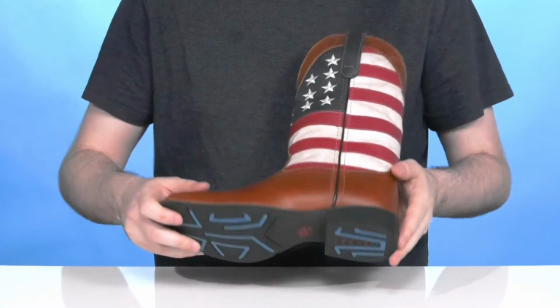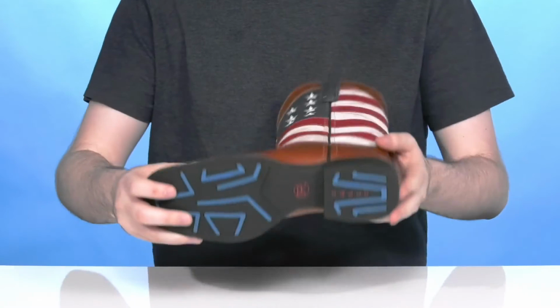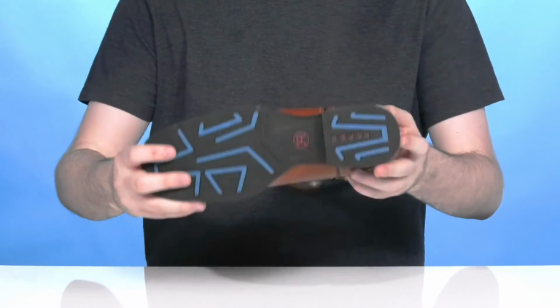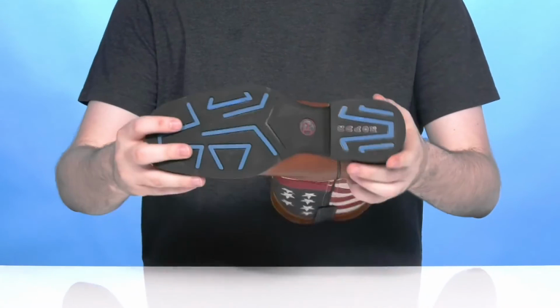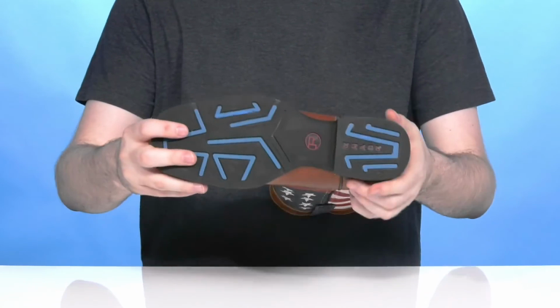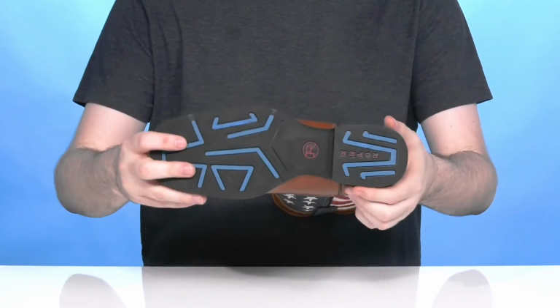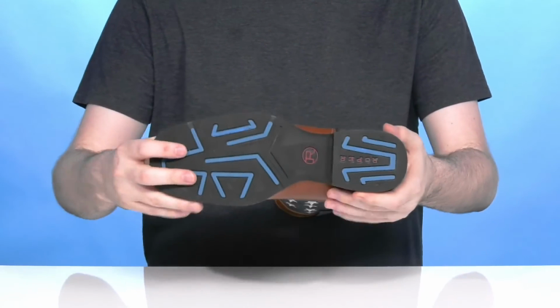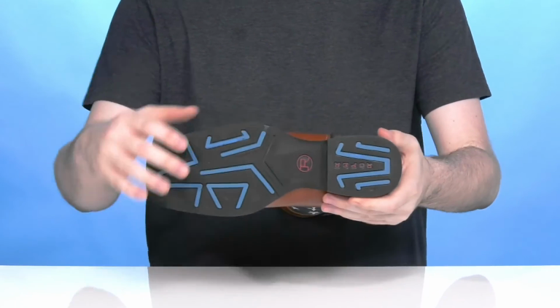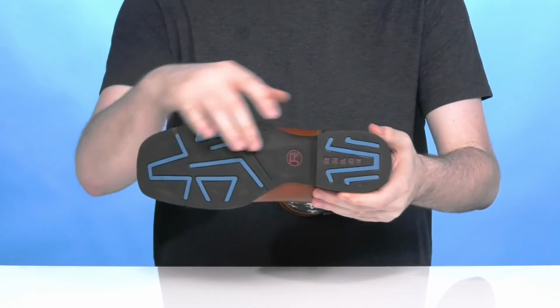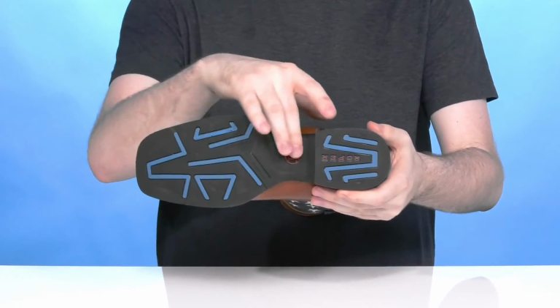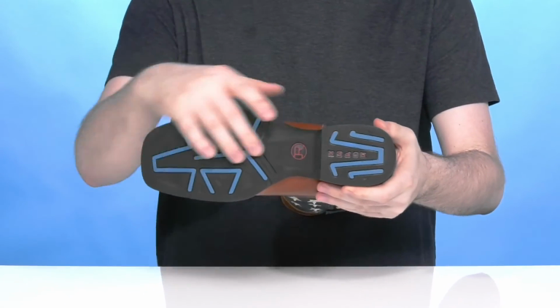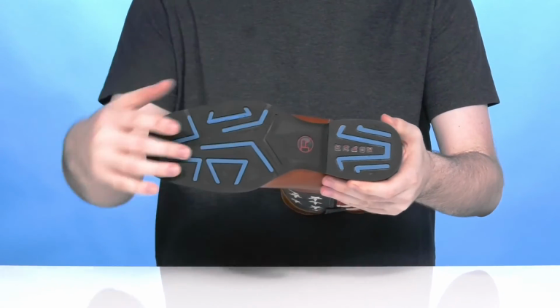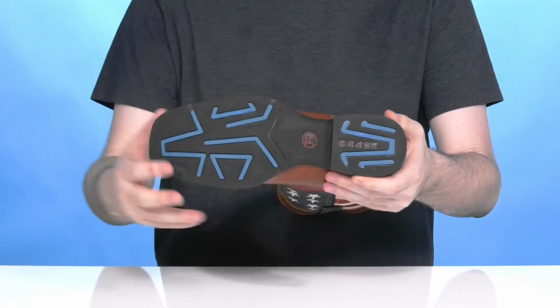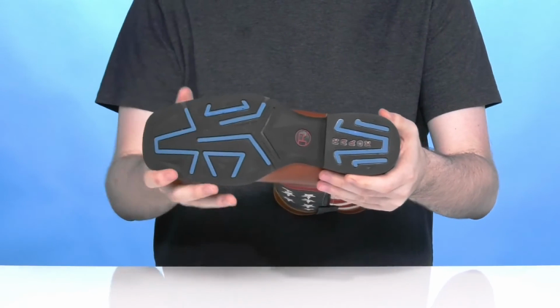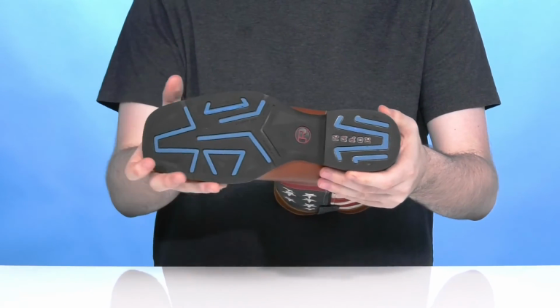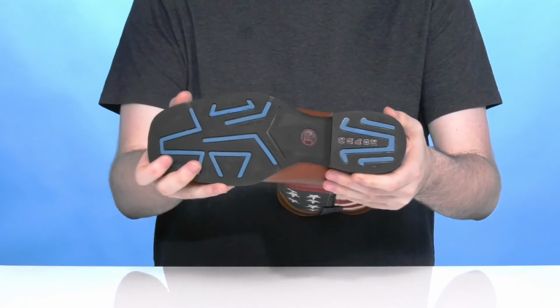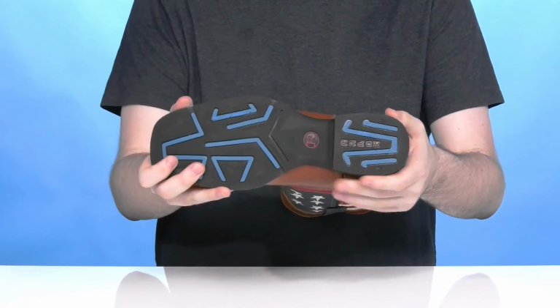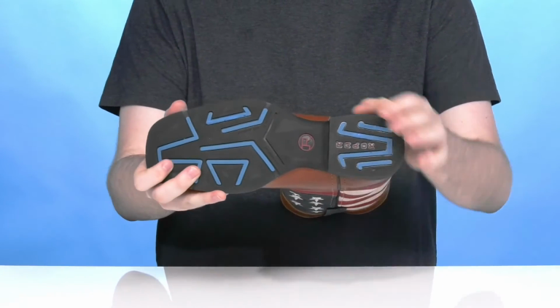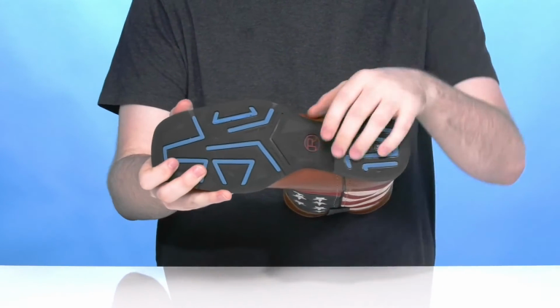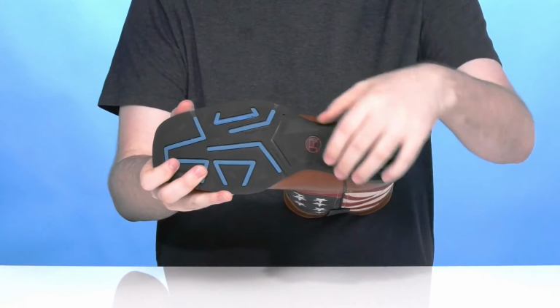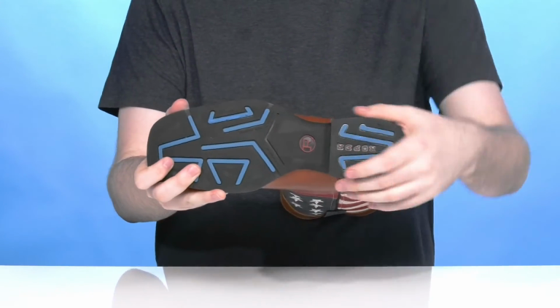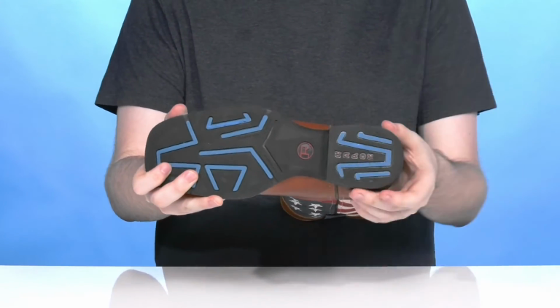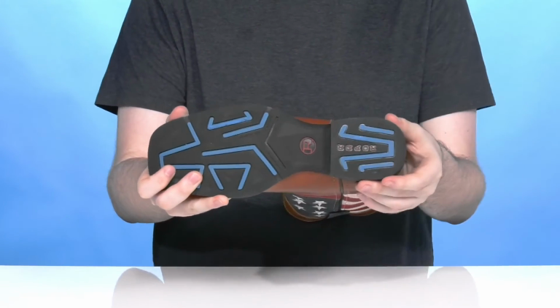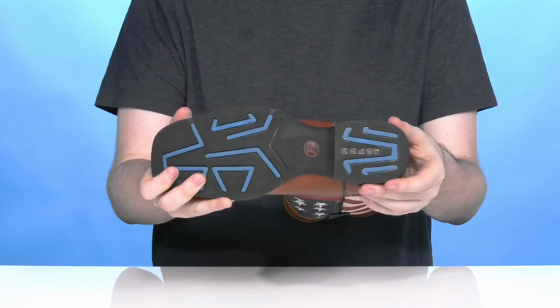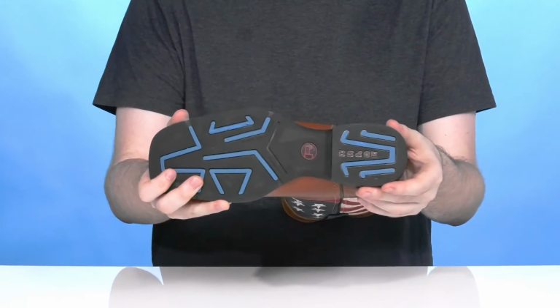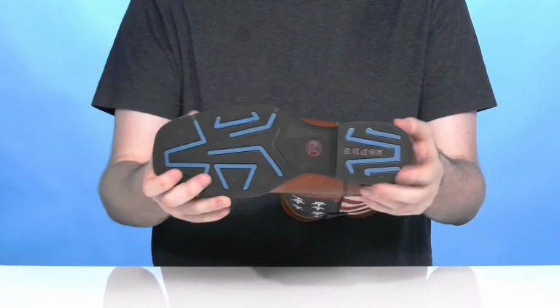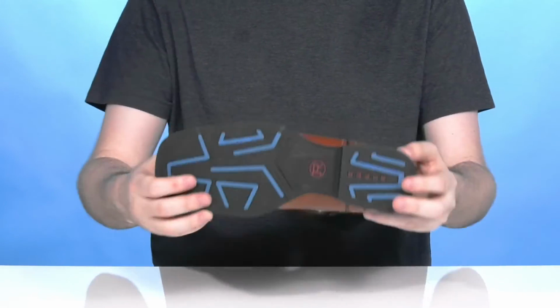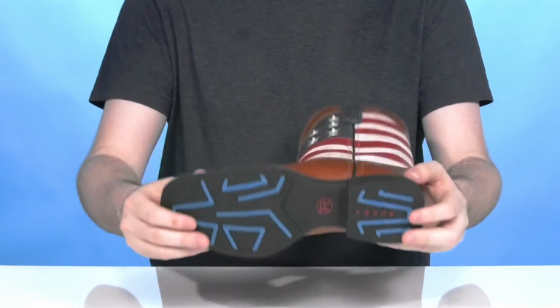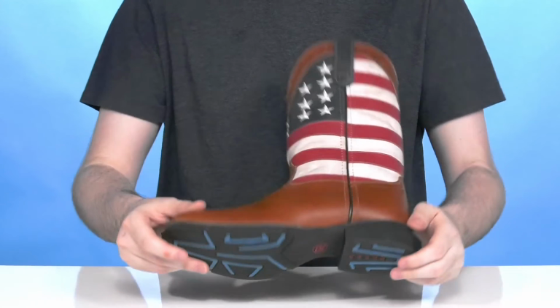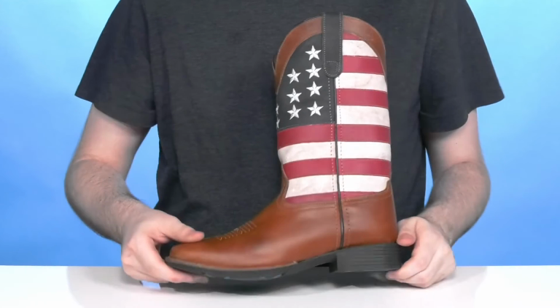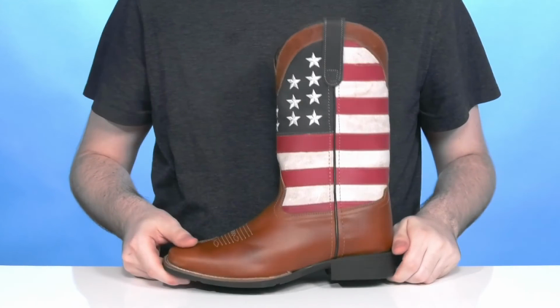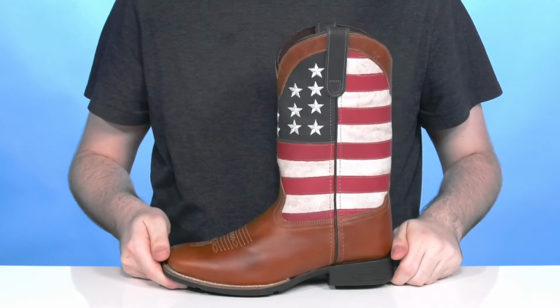Underneath it has a man-made outsole that's pretty grippy and reliable, with a block heel in the back for a boost in height.